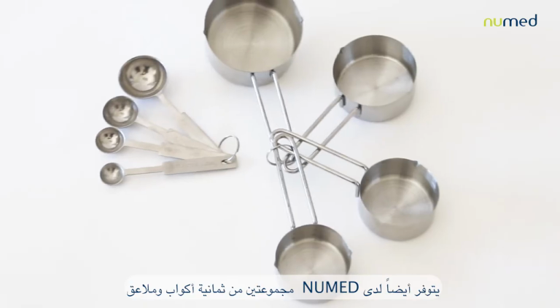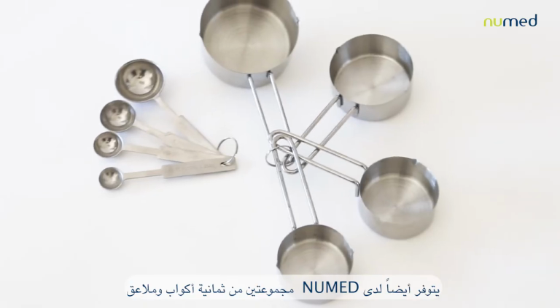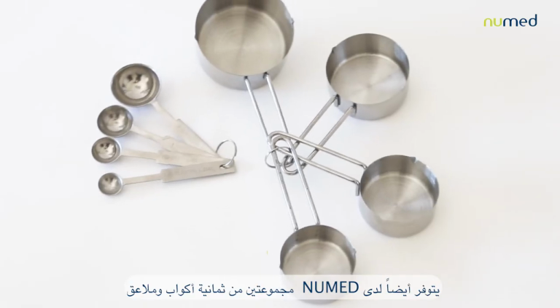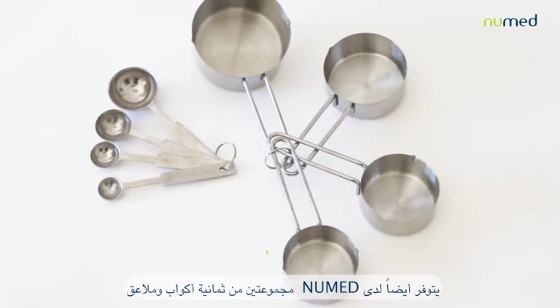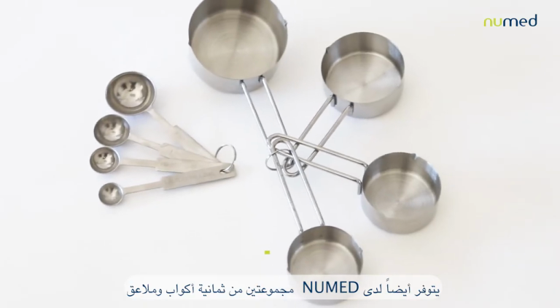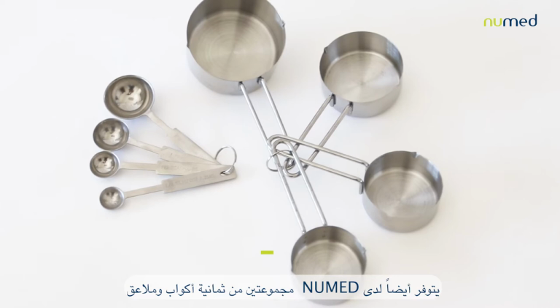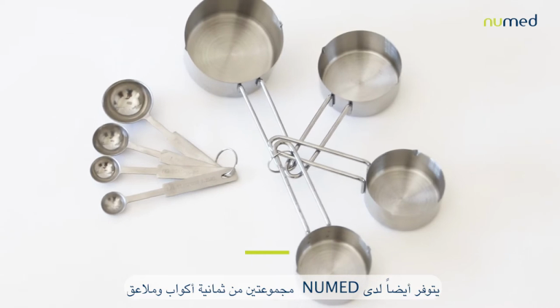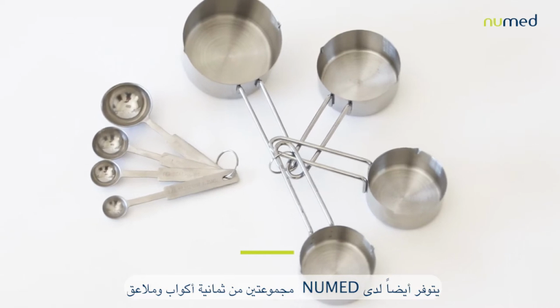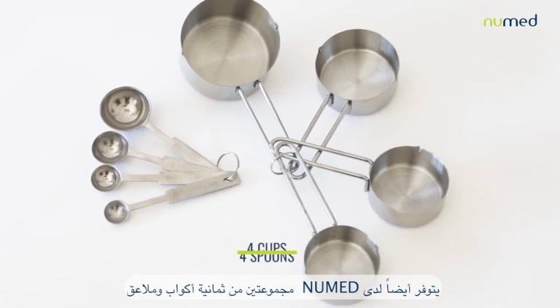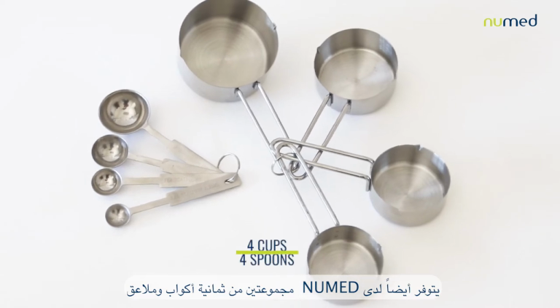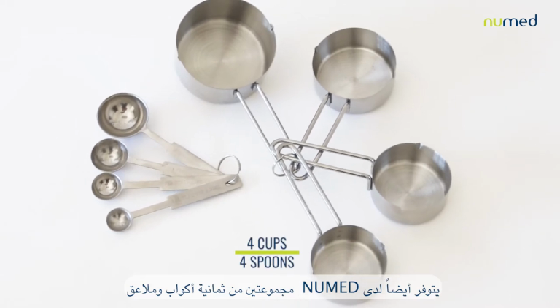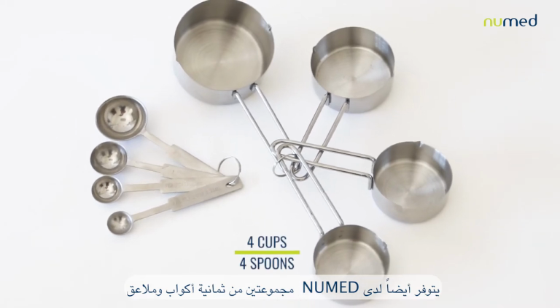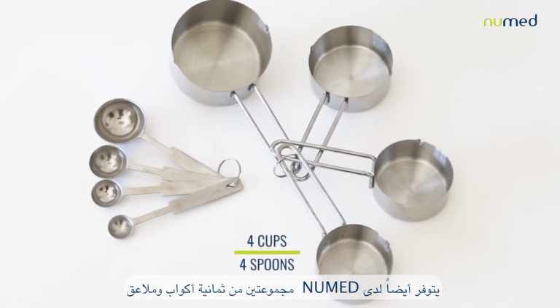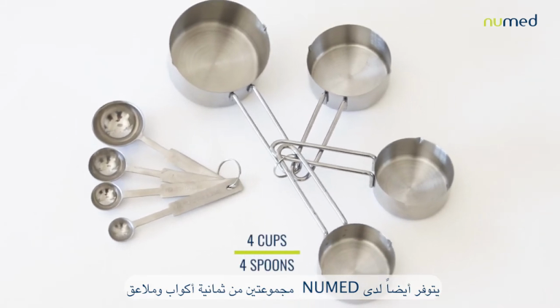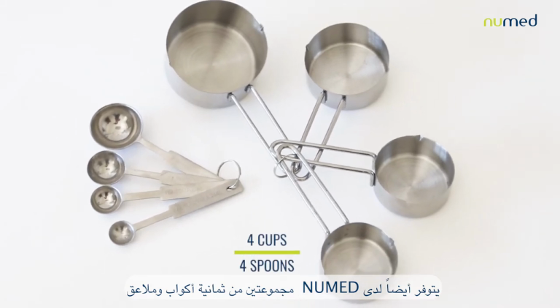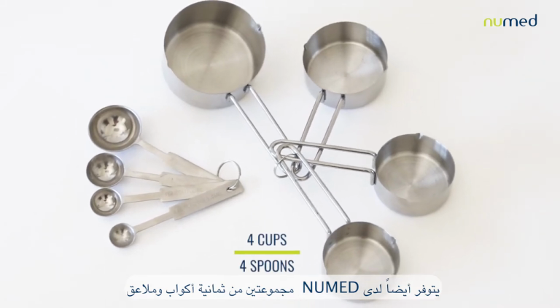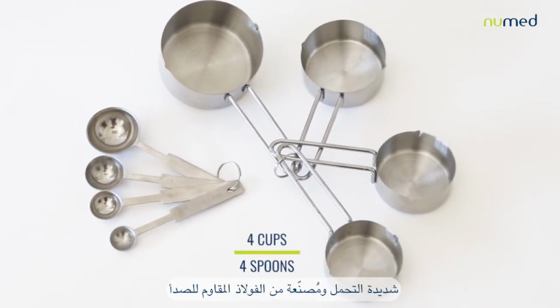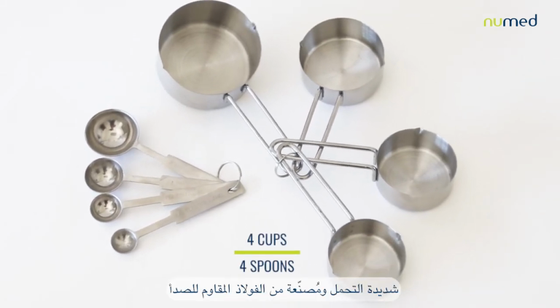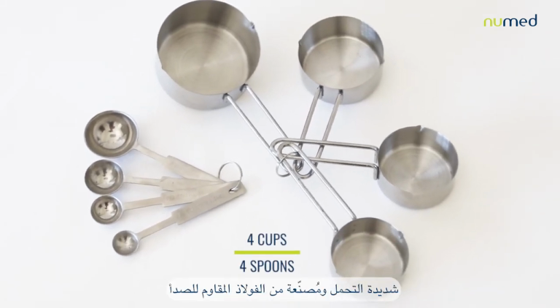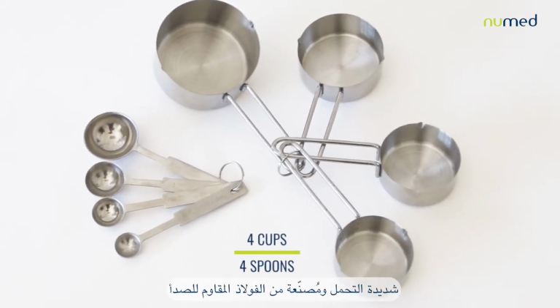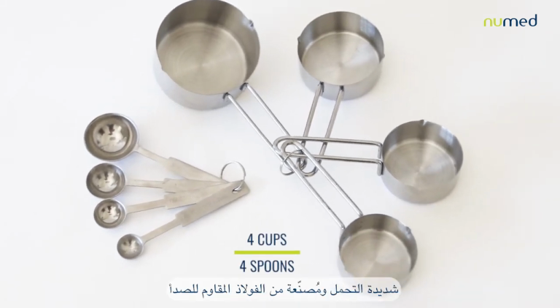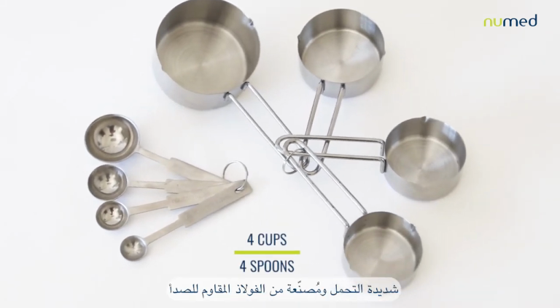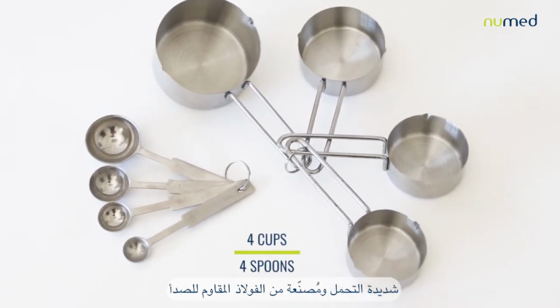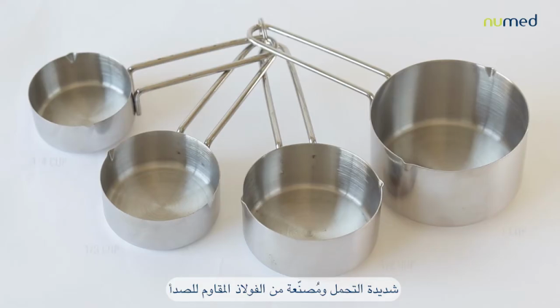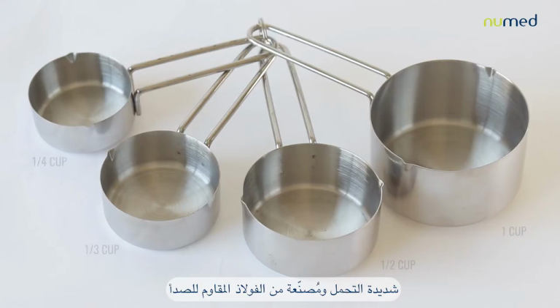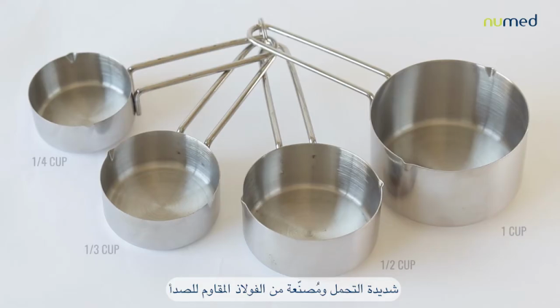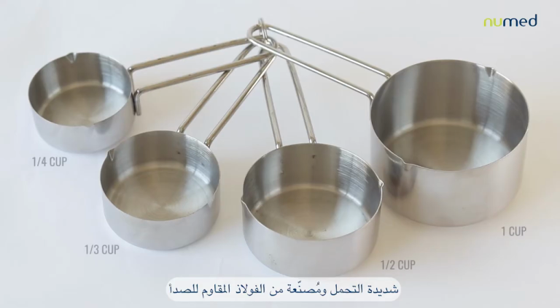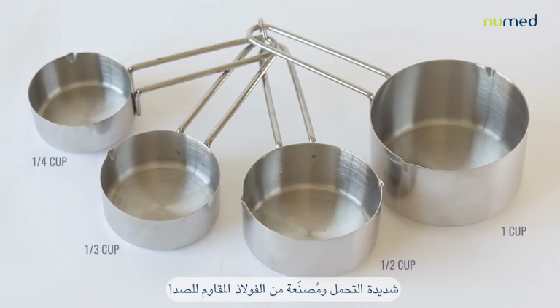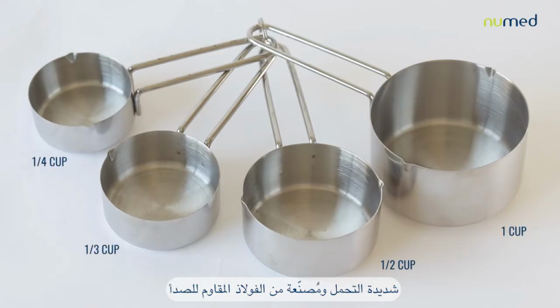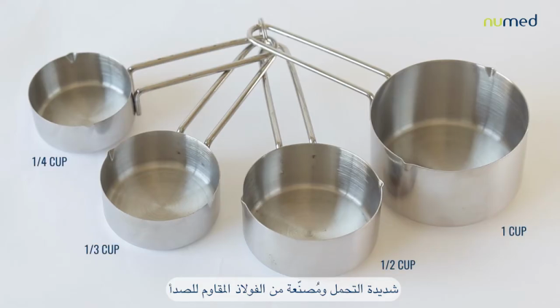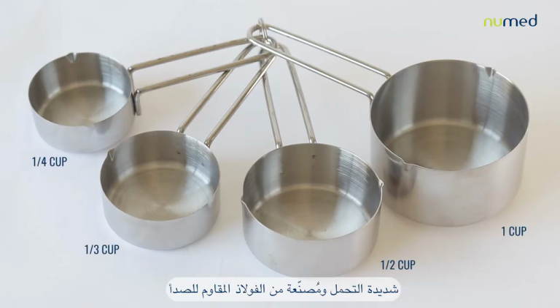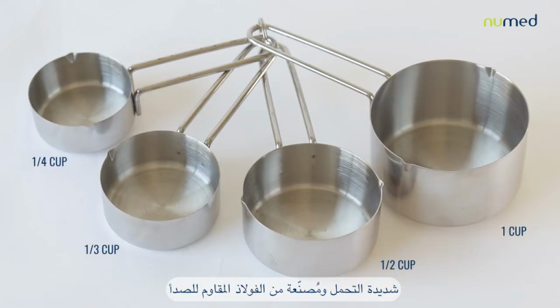Heavy-duty and rust-free stainless steel sets of 8 cups and spoons are also available at NewMand.